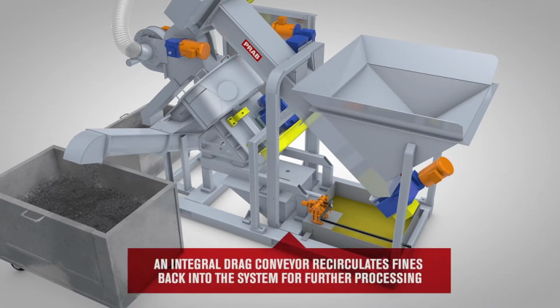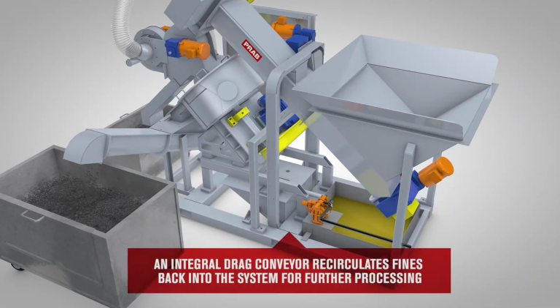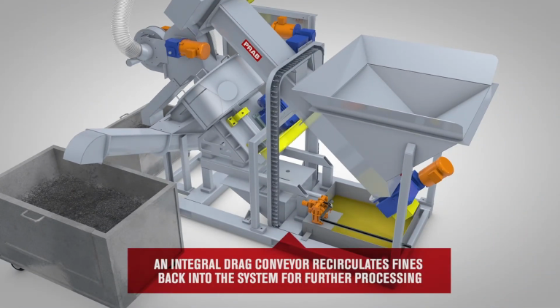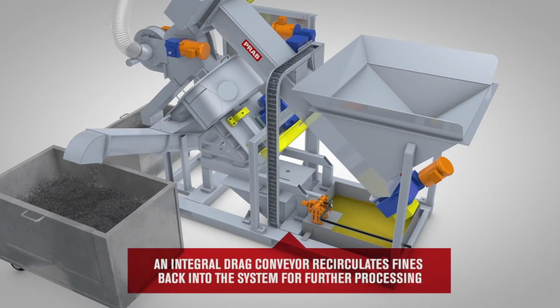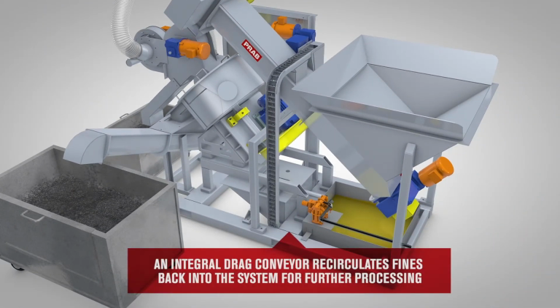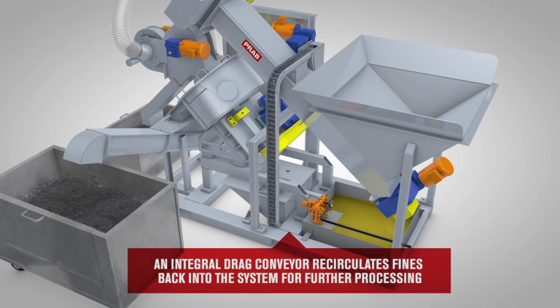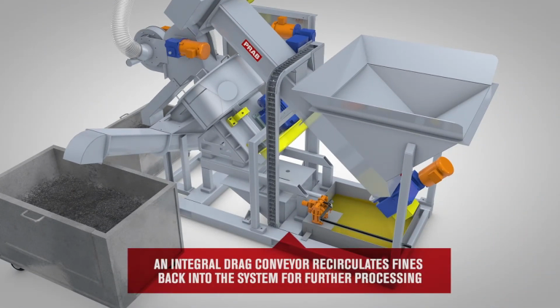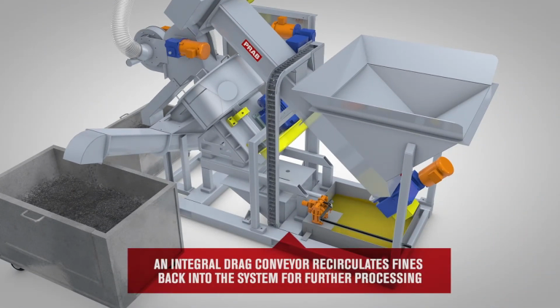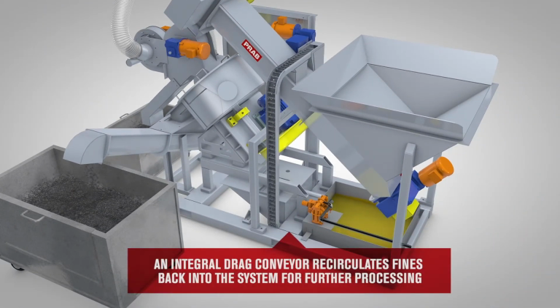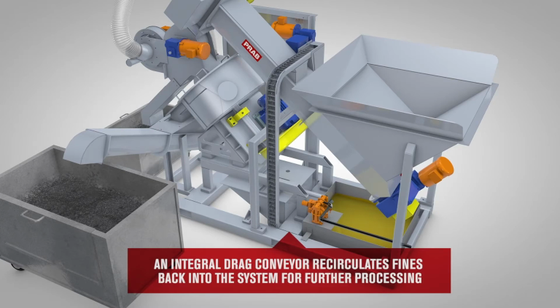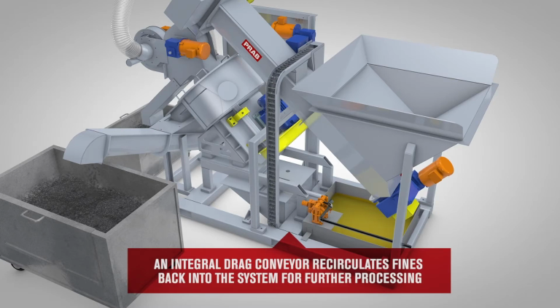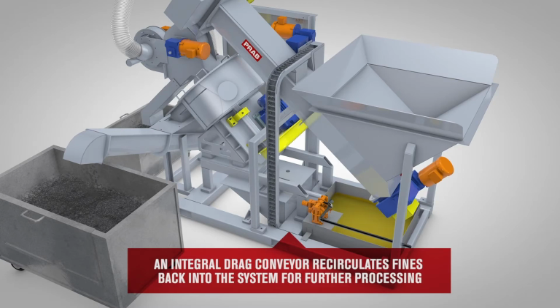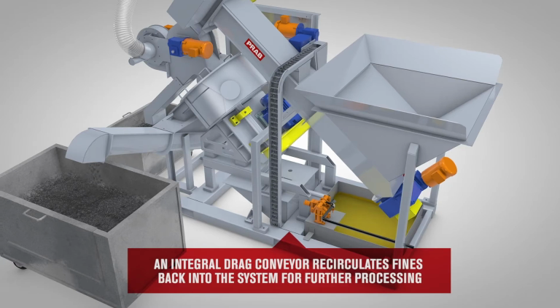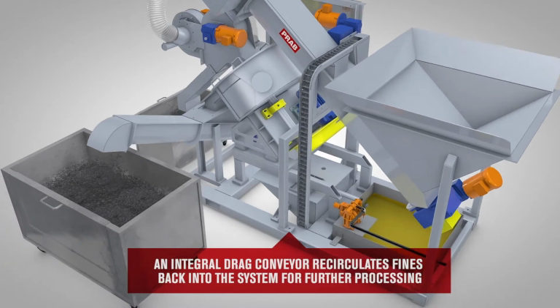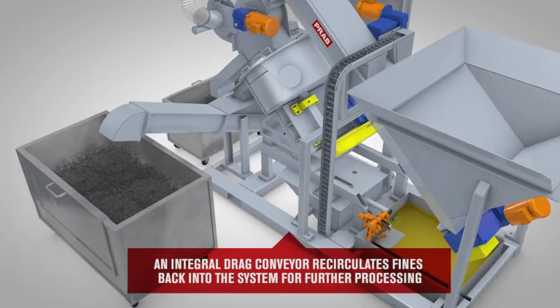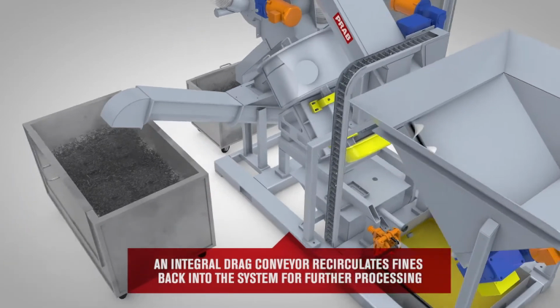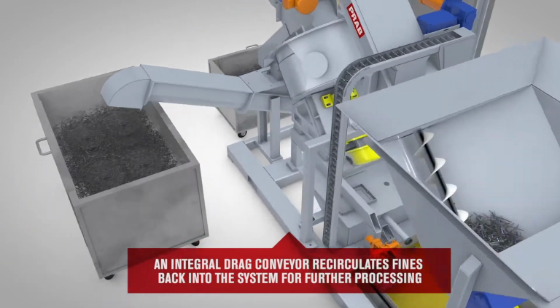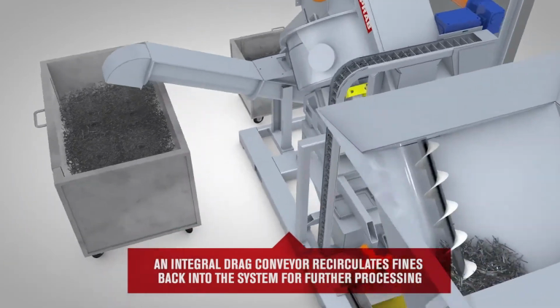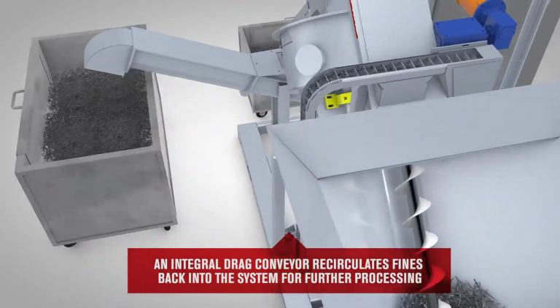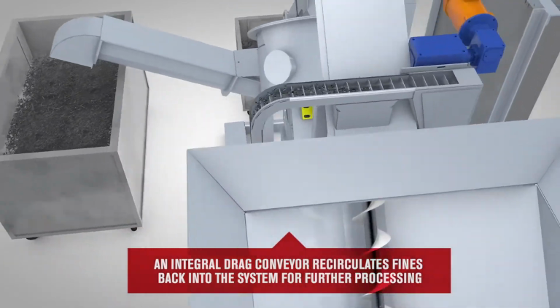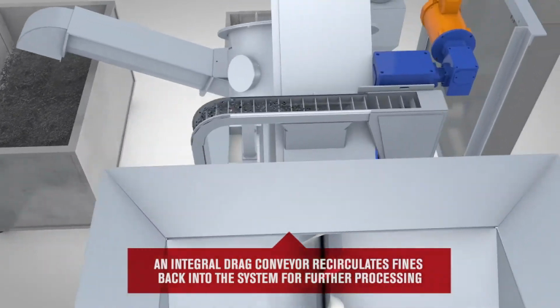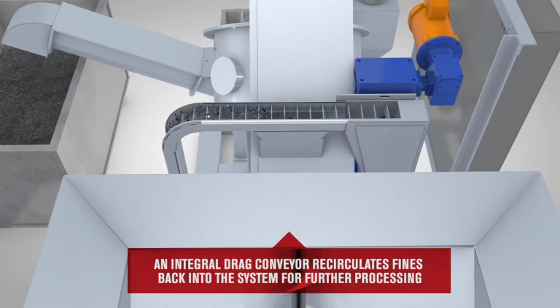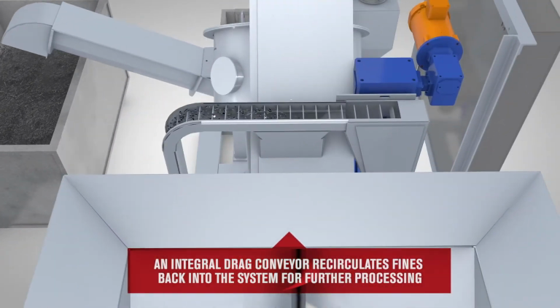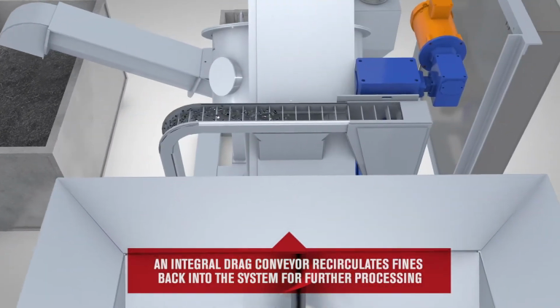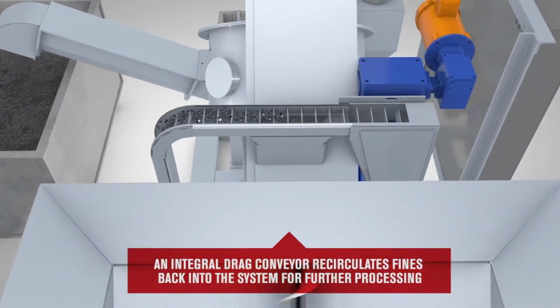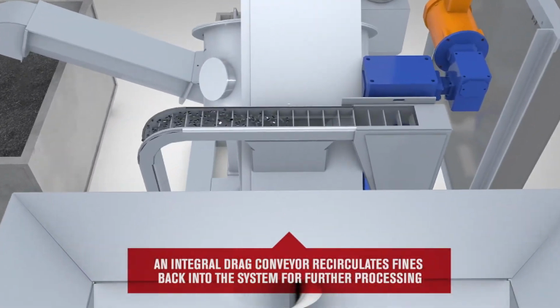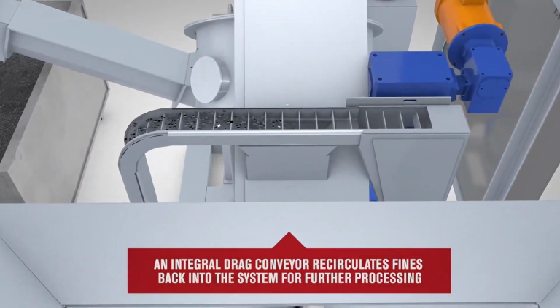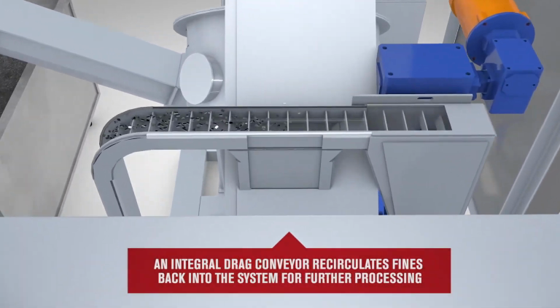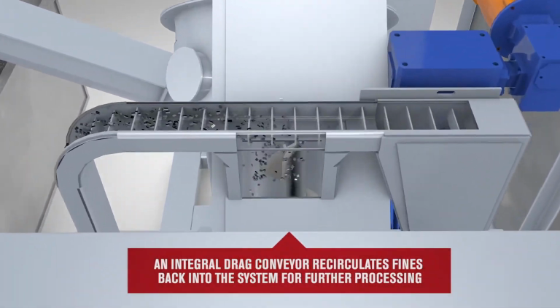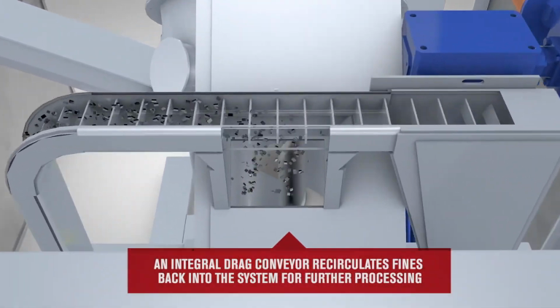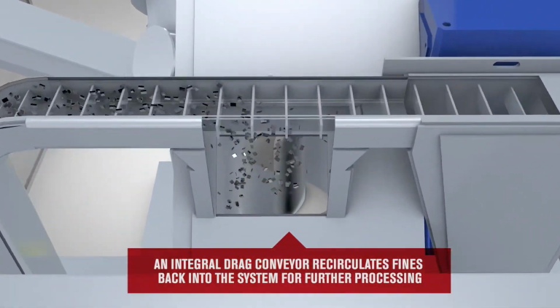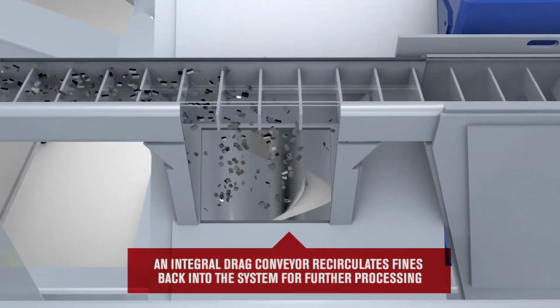E-Series is designed for small to medium material volumes and can process most machining metal, short turnings, and chips.